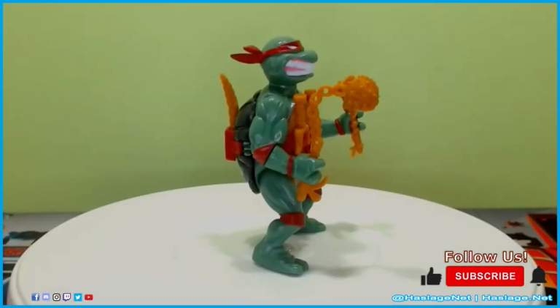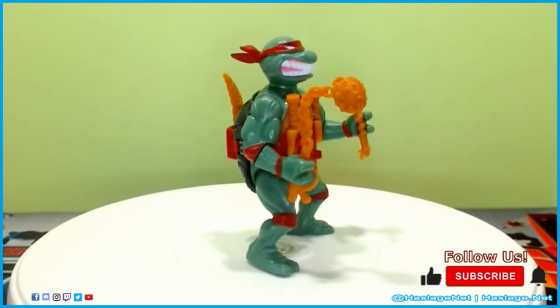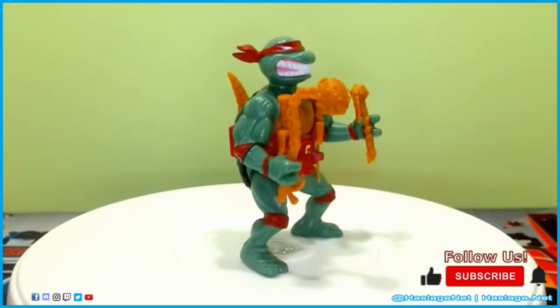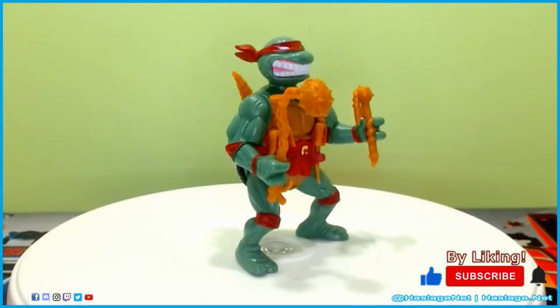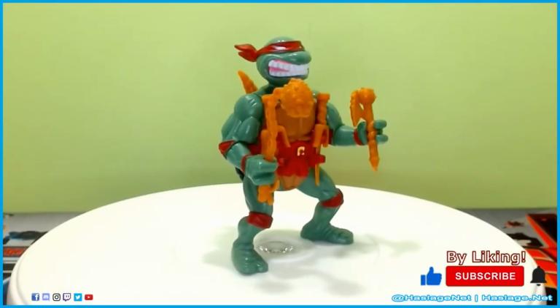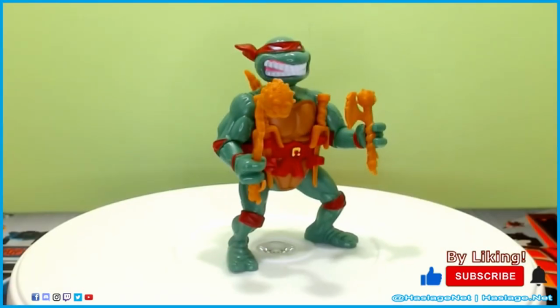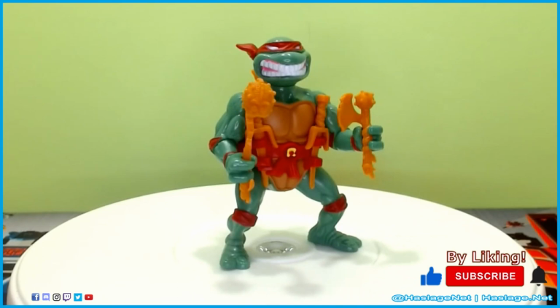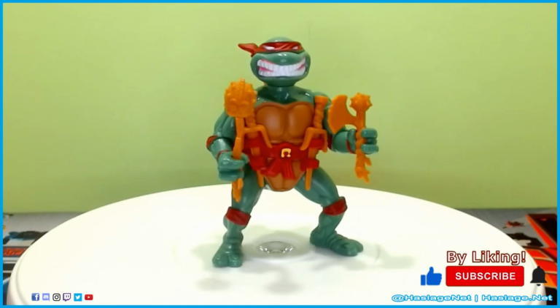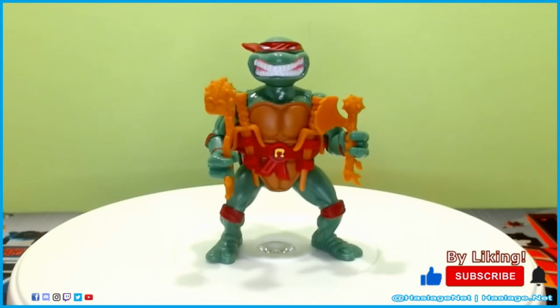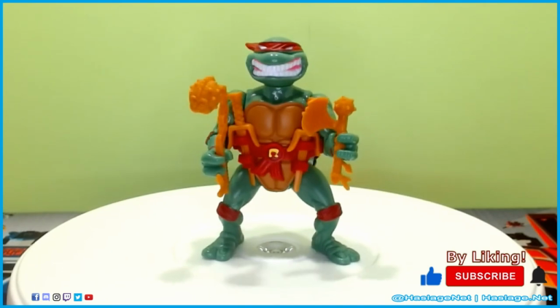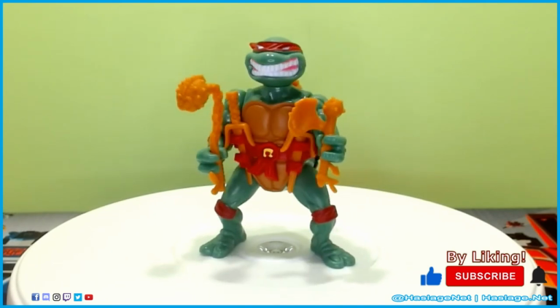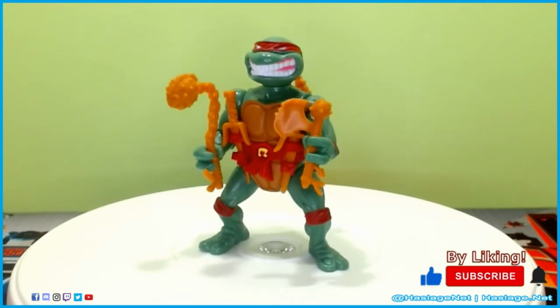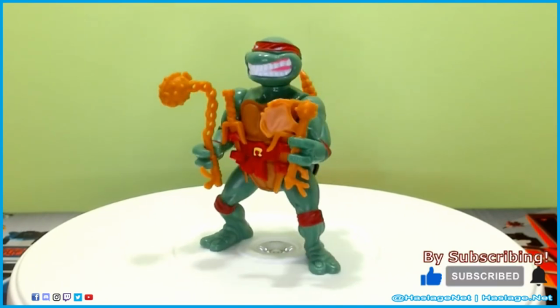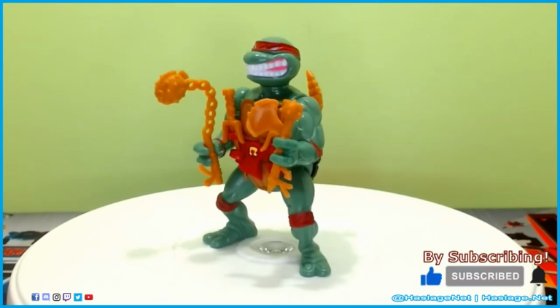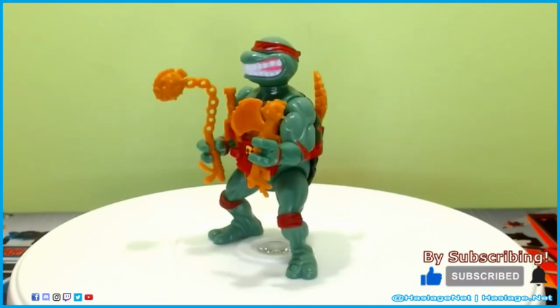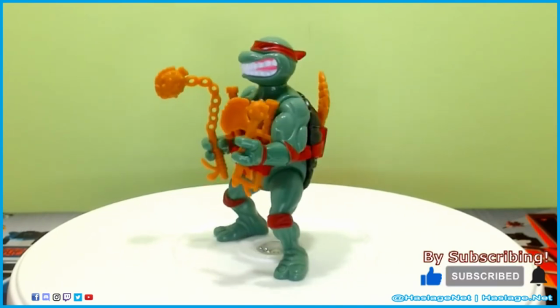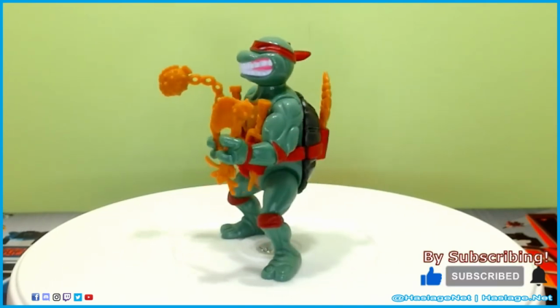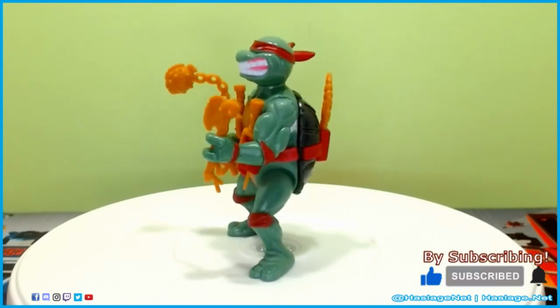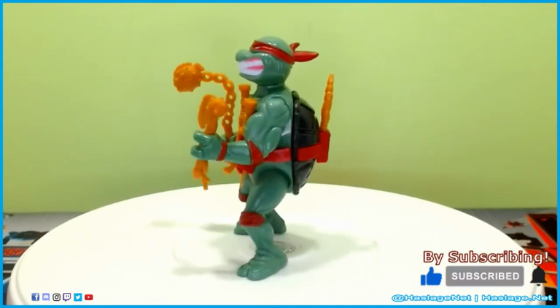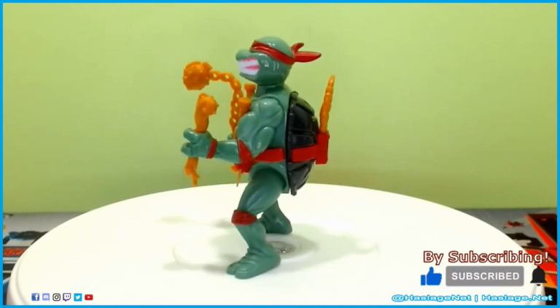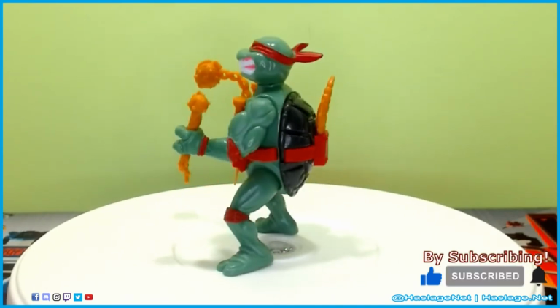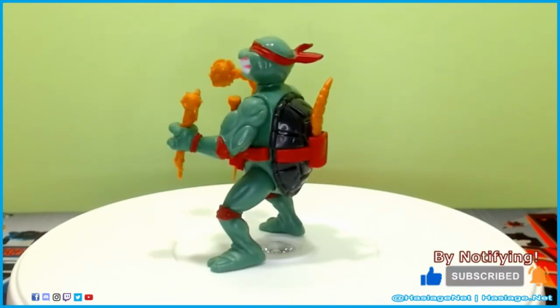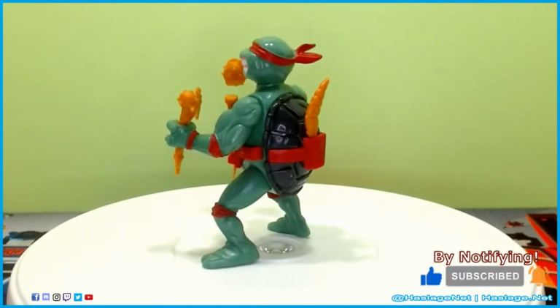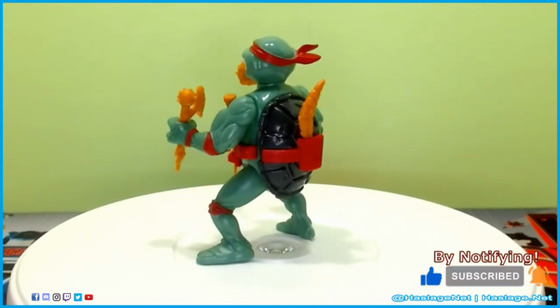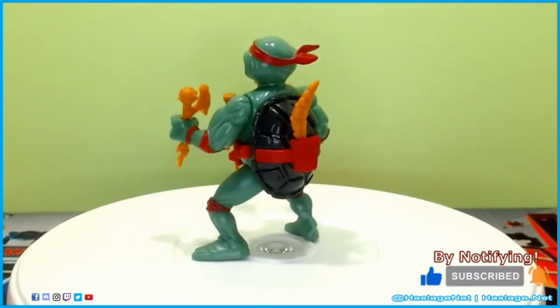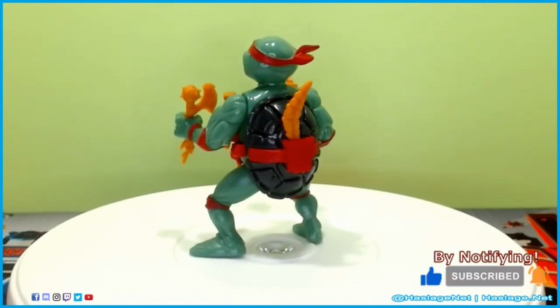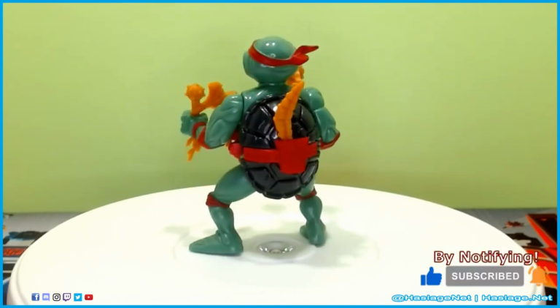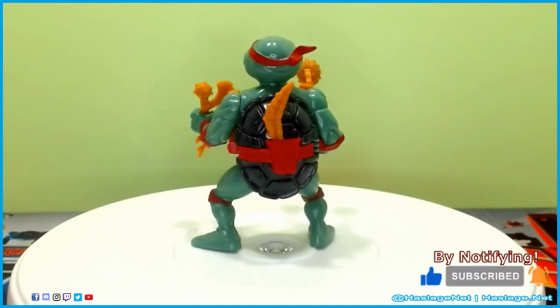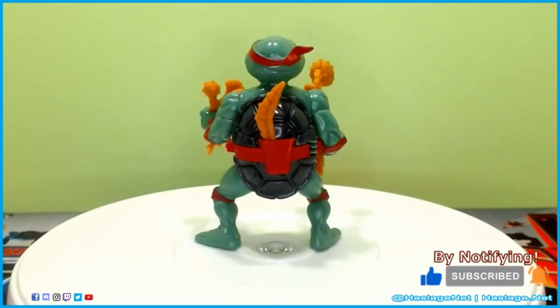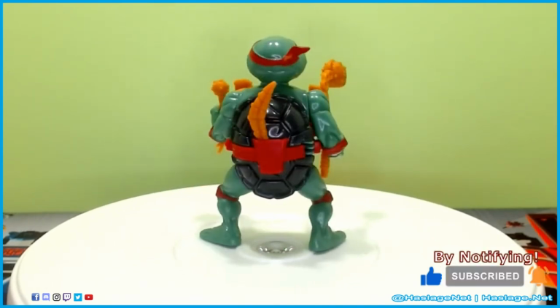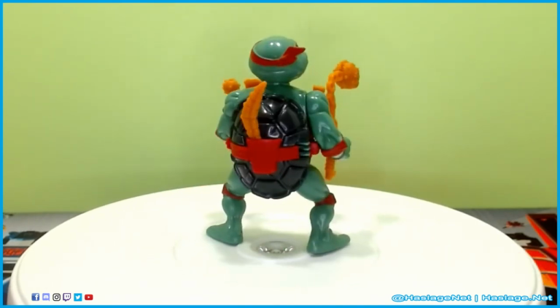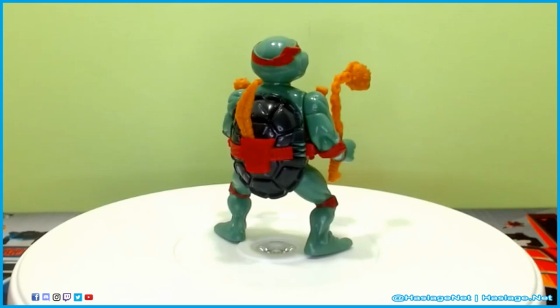With that said, tell me in the comments your thoughts on this item. Did you get it, and how was your experience with it? Thanks for watching, and please remember to like and subscribe.